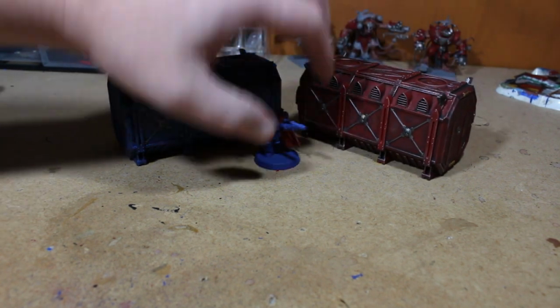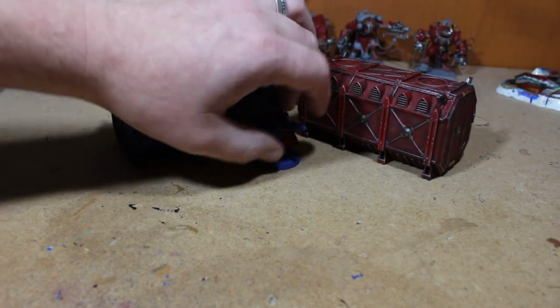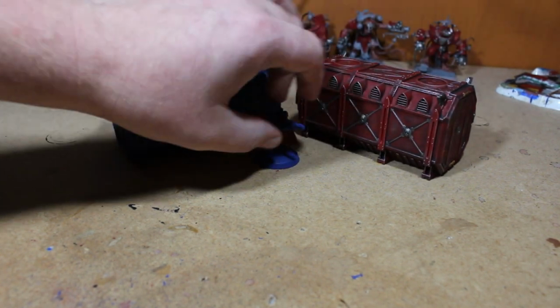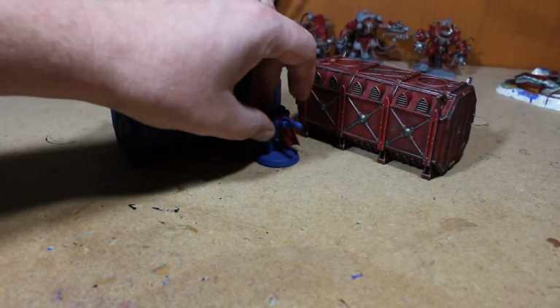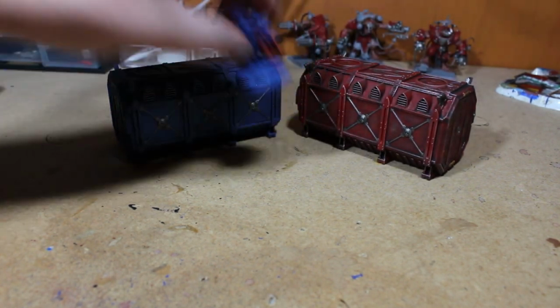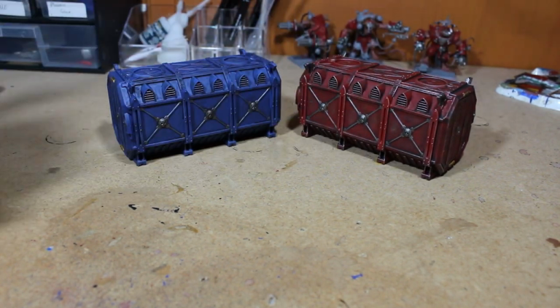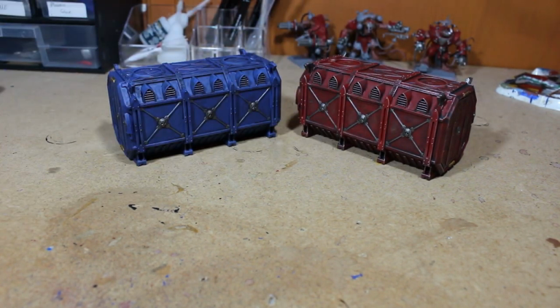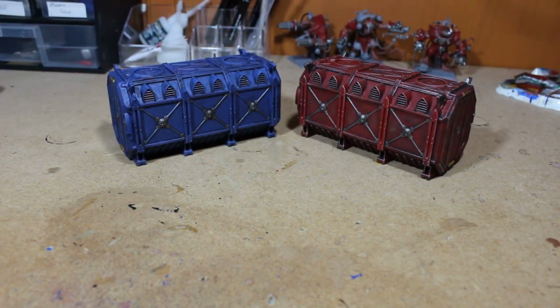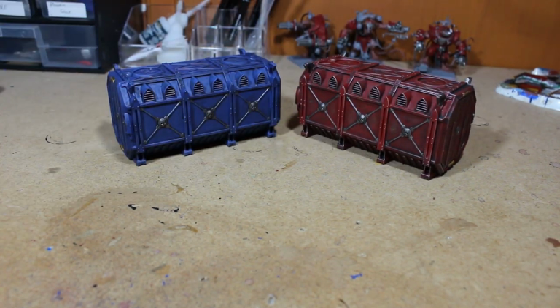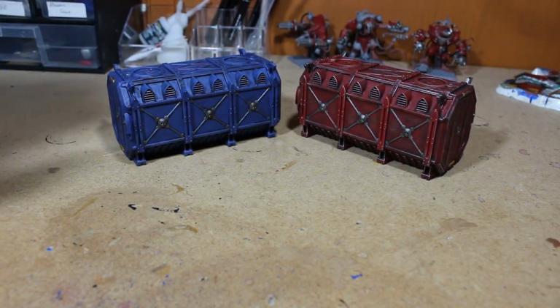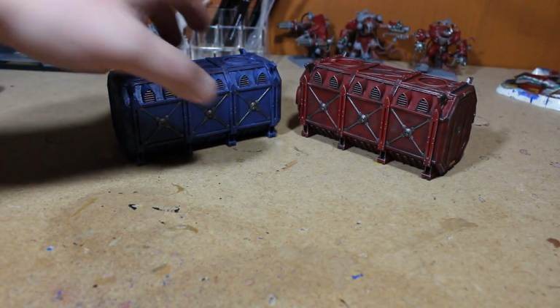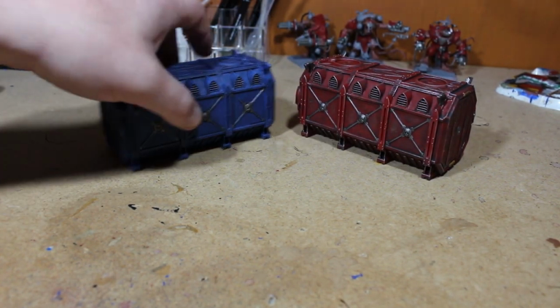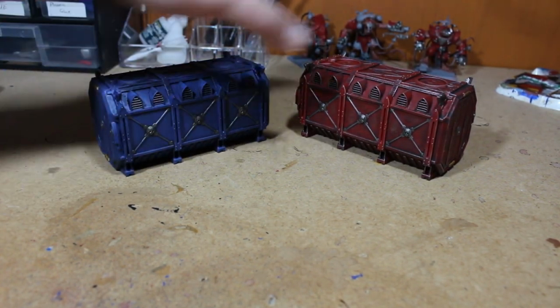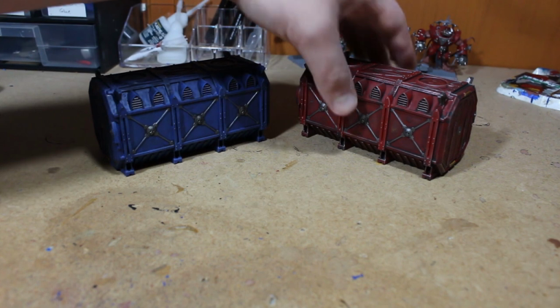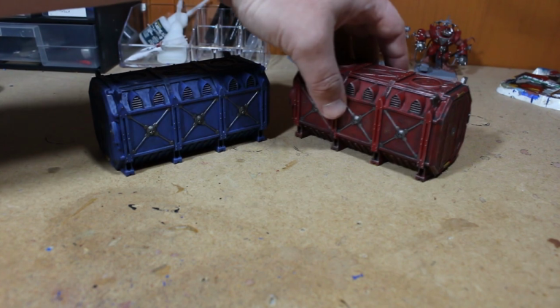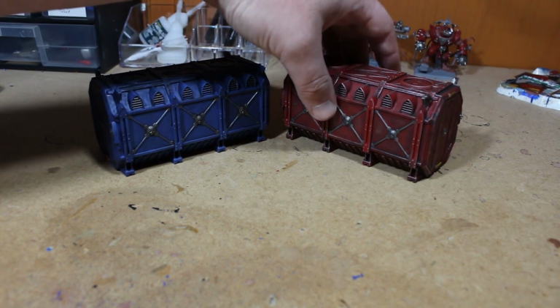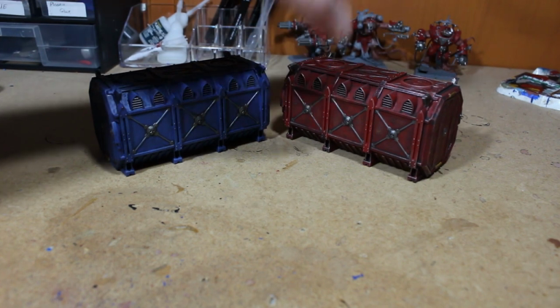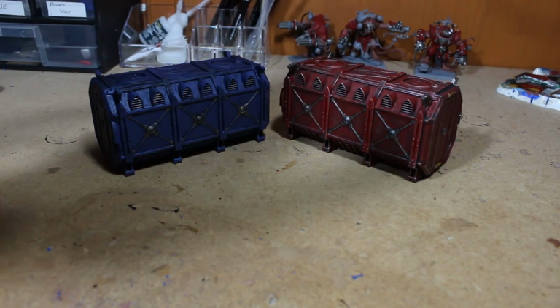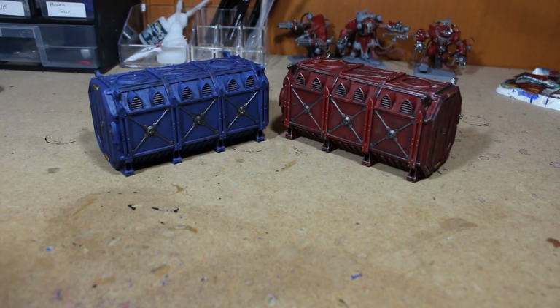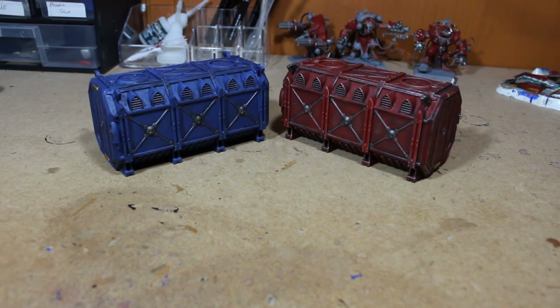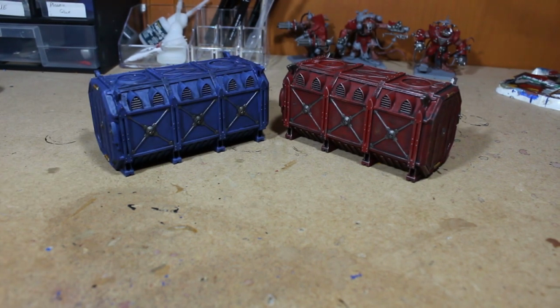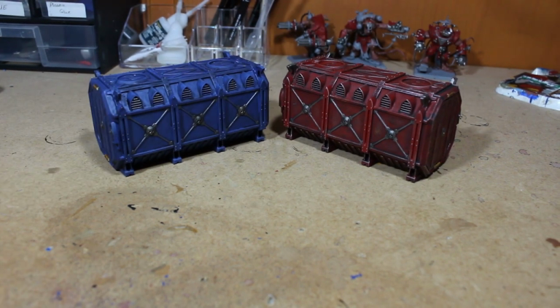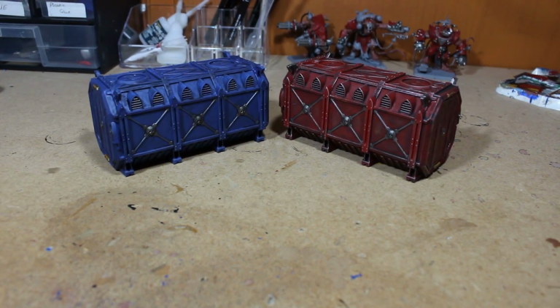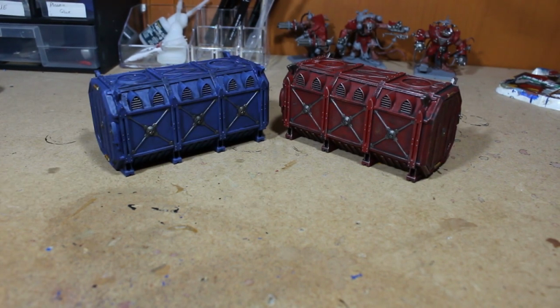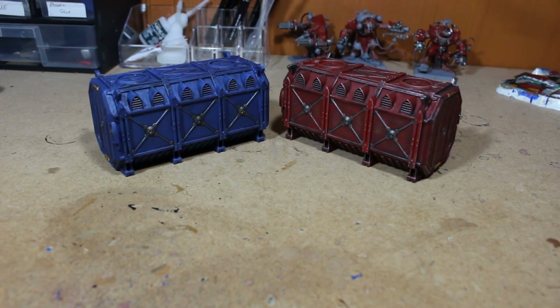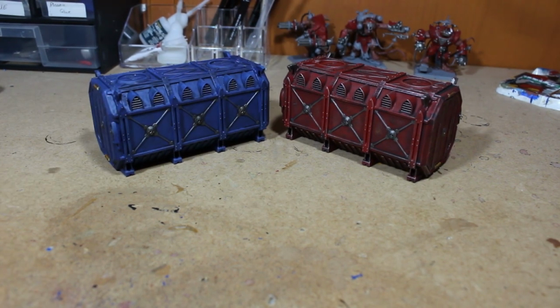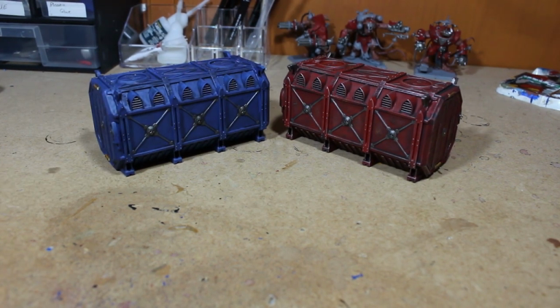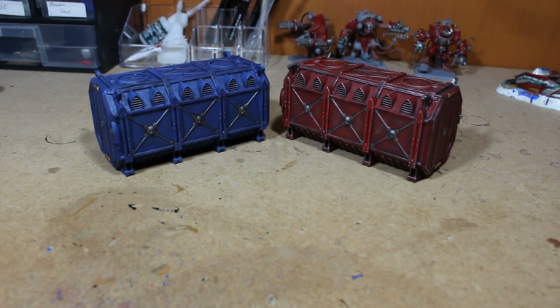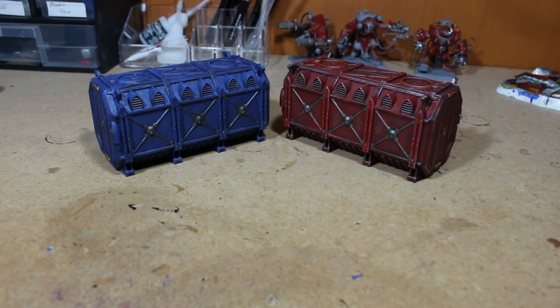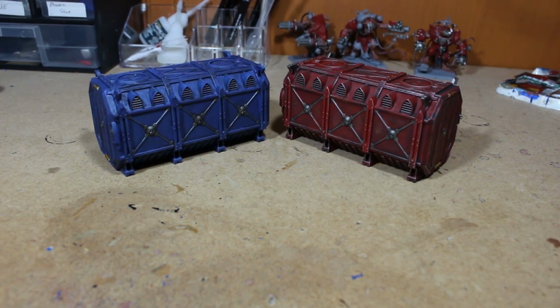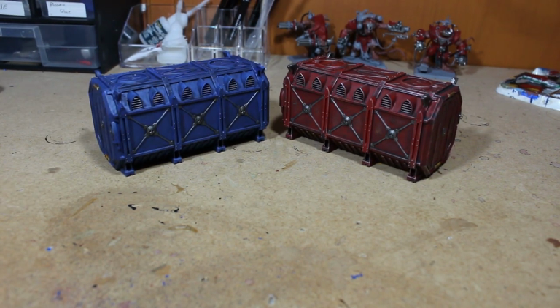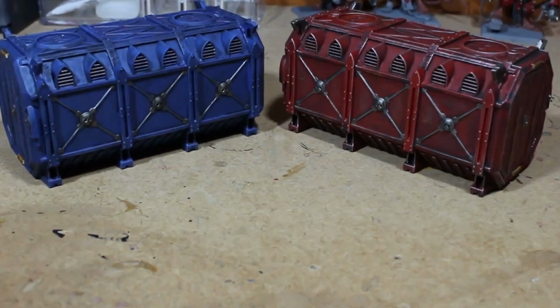Let me know what you guys think of the containers. If you liked it, make sure to hit the like button, leave a comment, and subscribe if you haven't already. Thanks for watching and I'll see you guys next video.